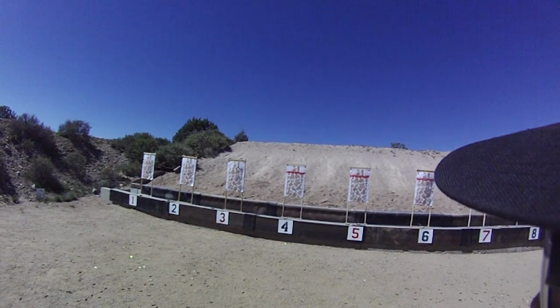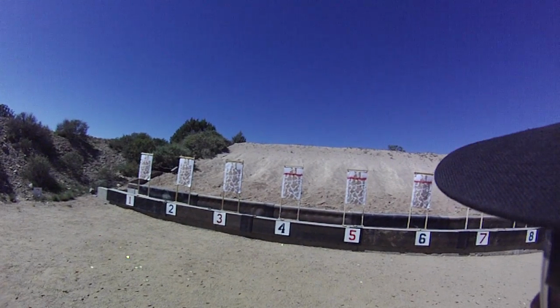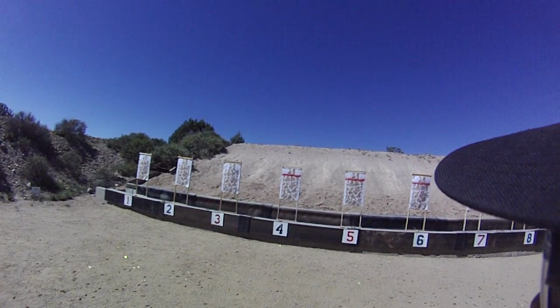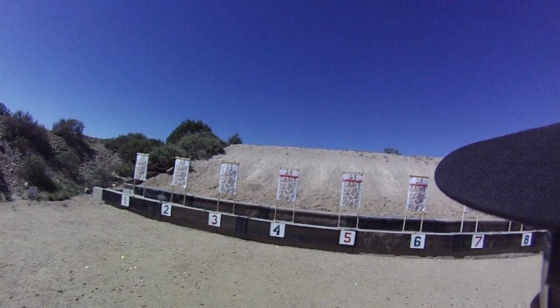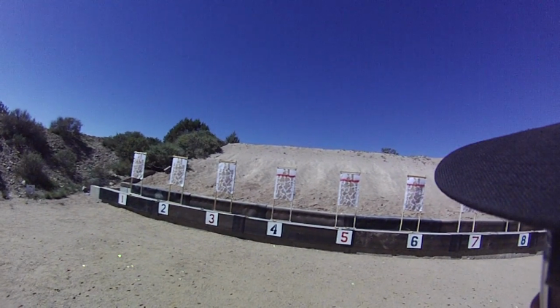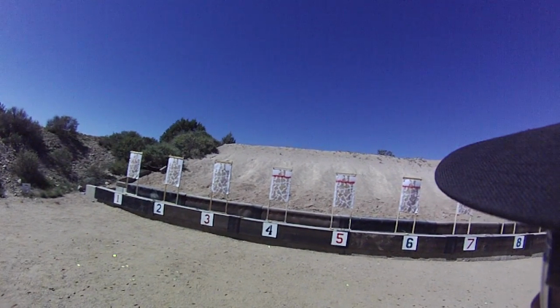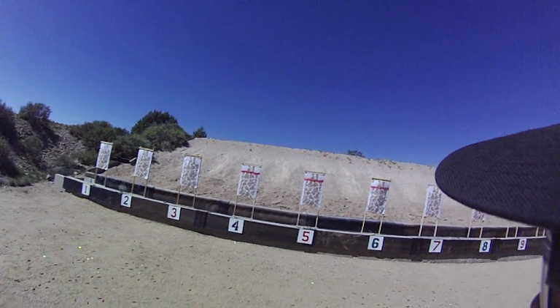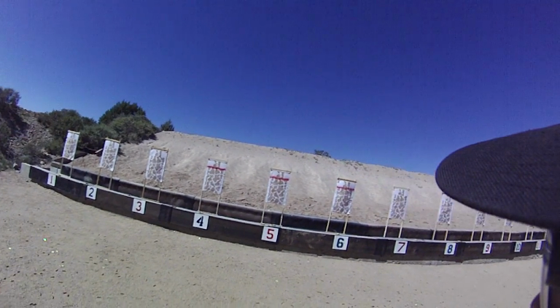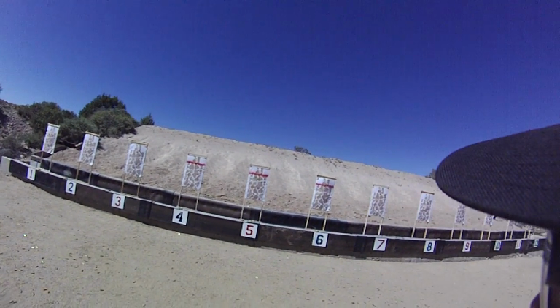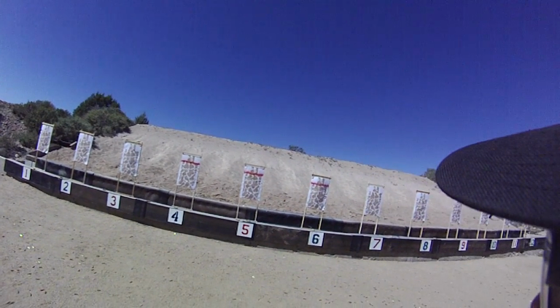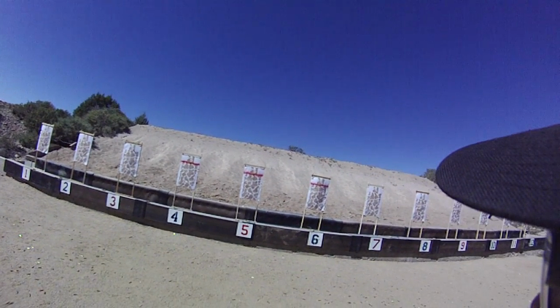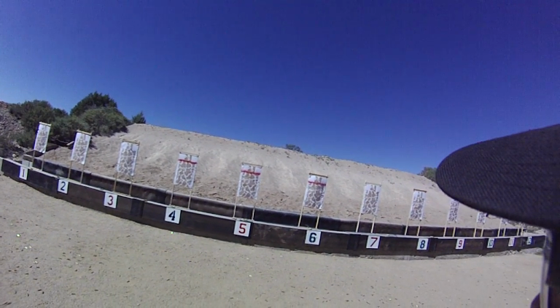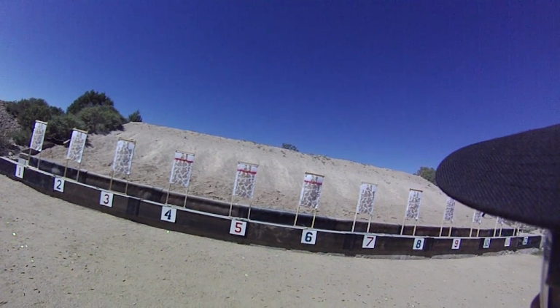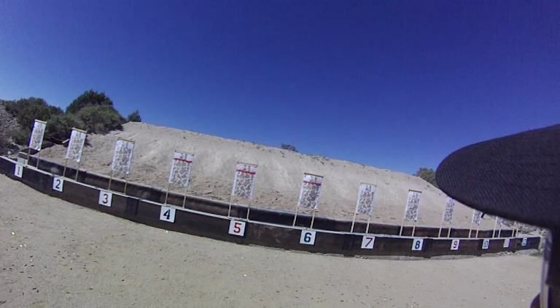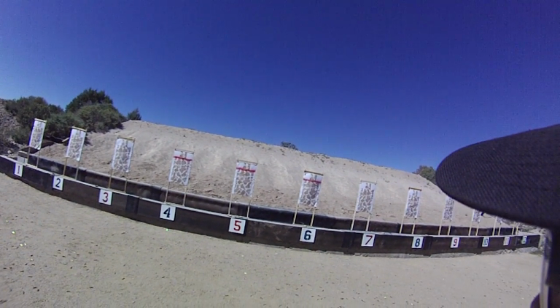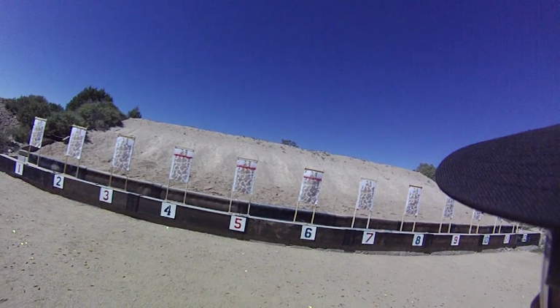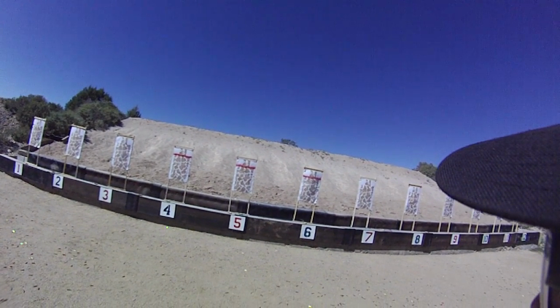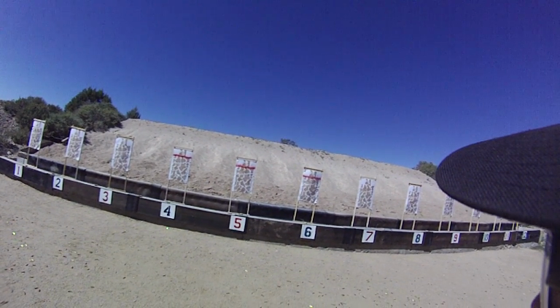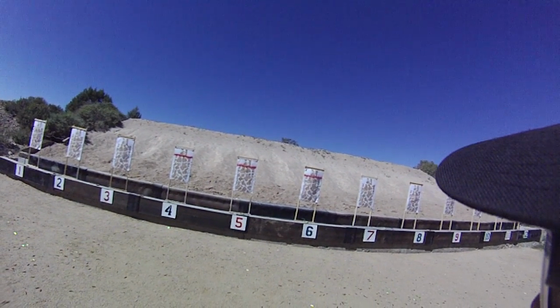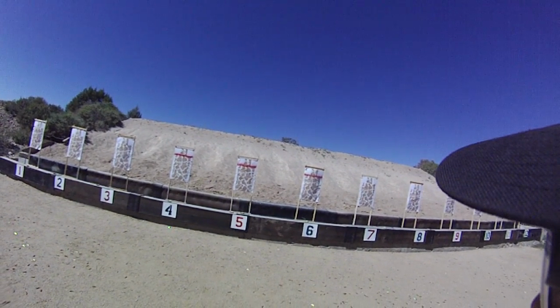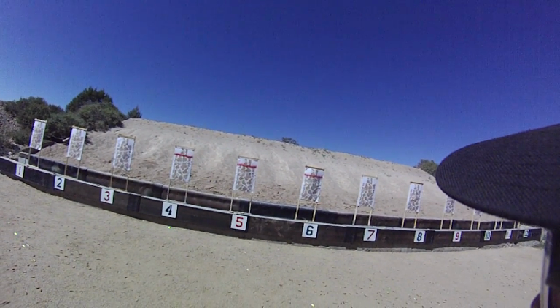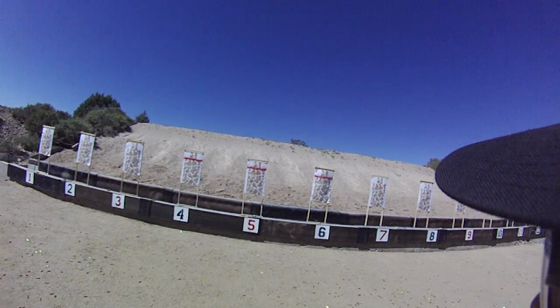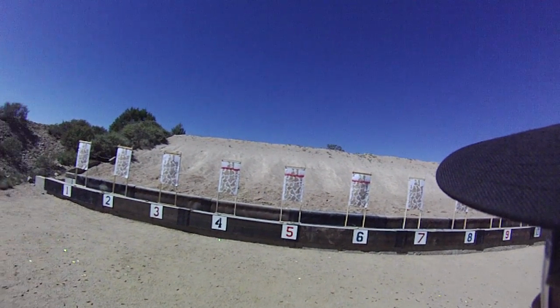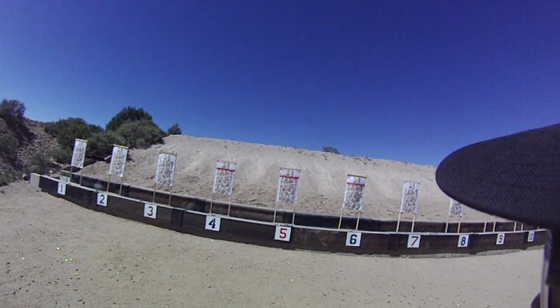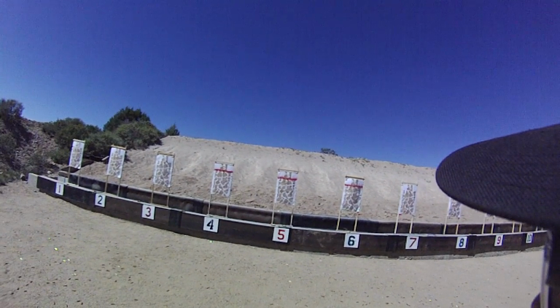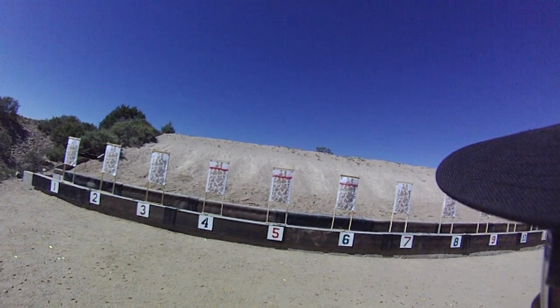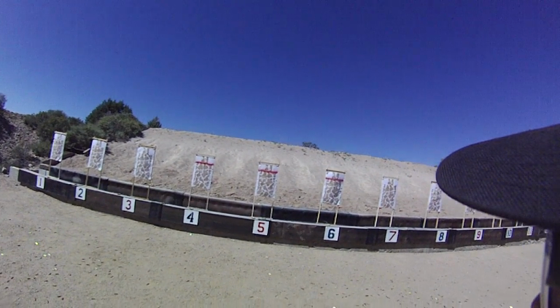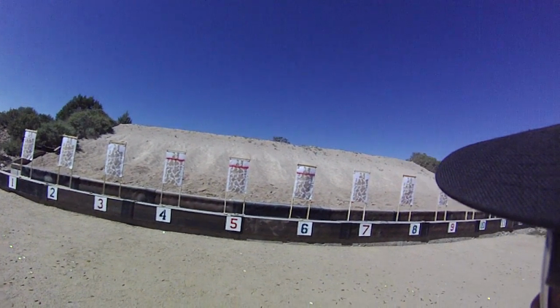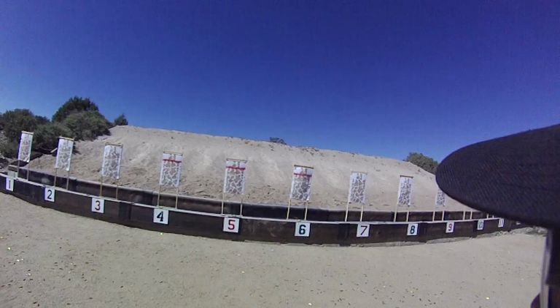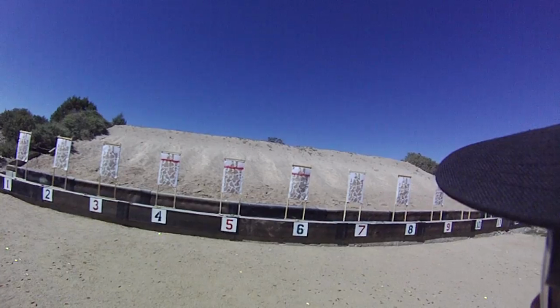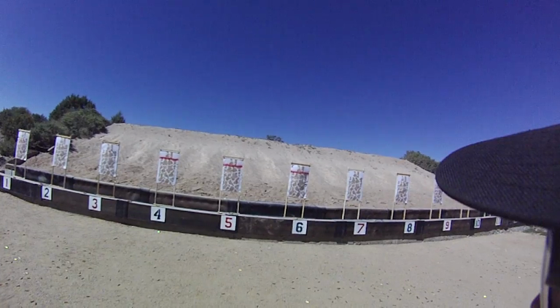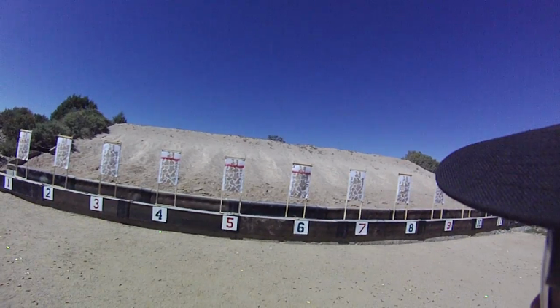Two, two, two with the carbine. One, one, two. One, one with the pistol.